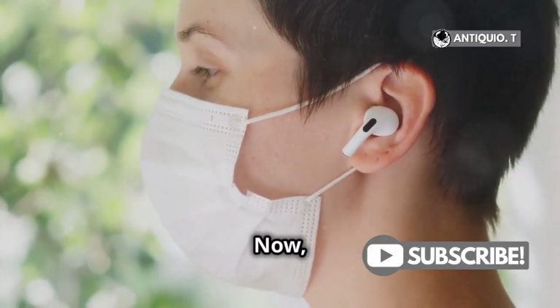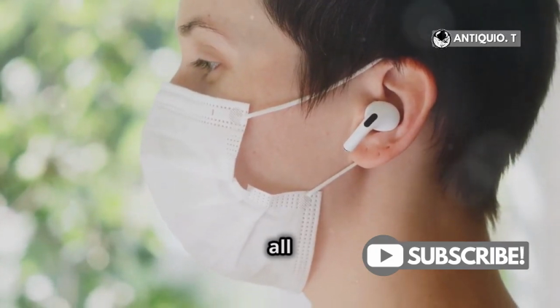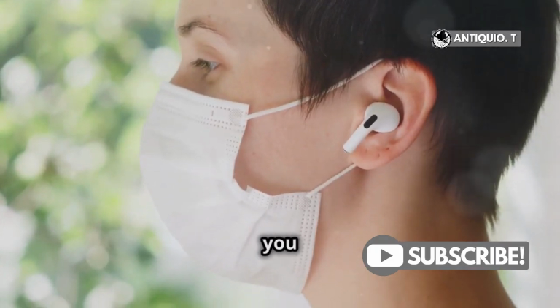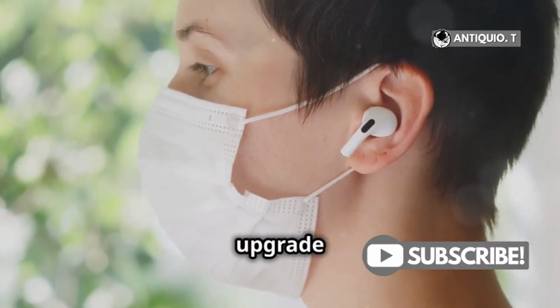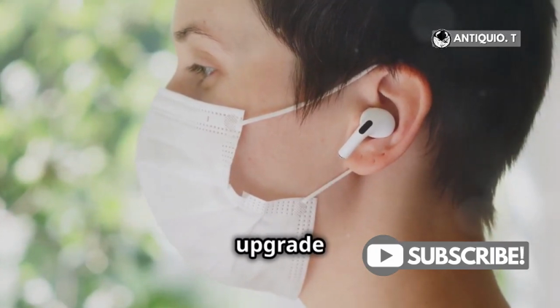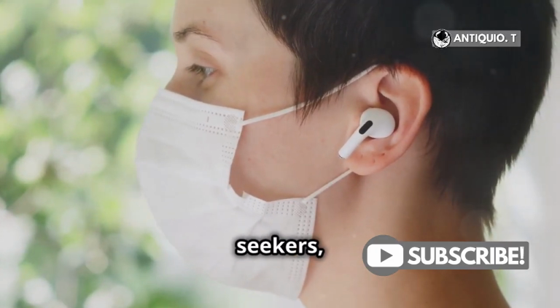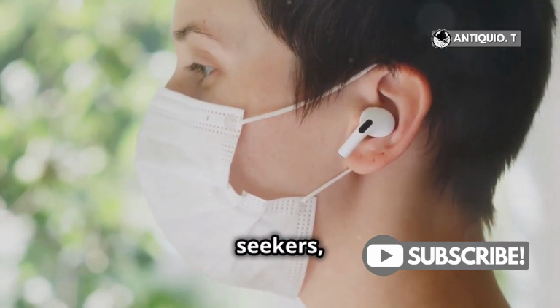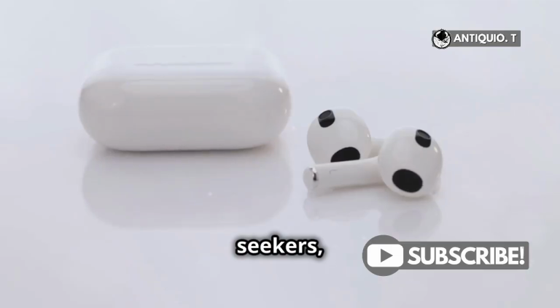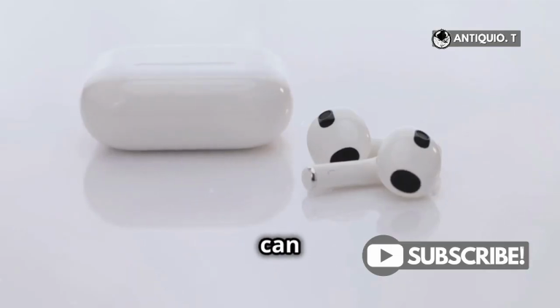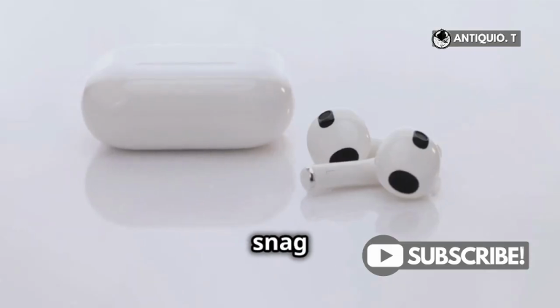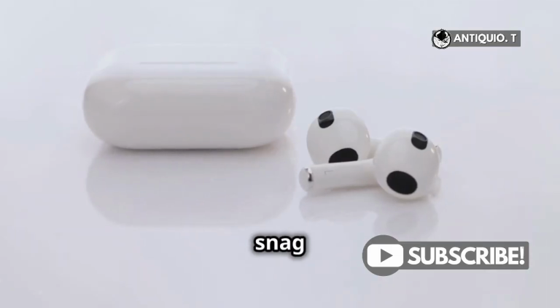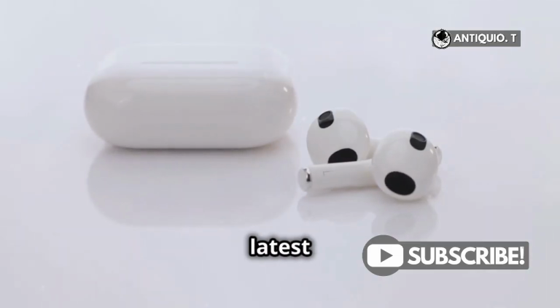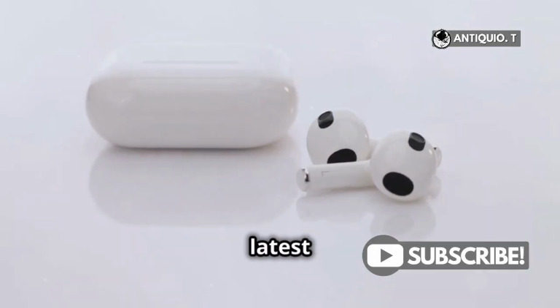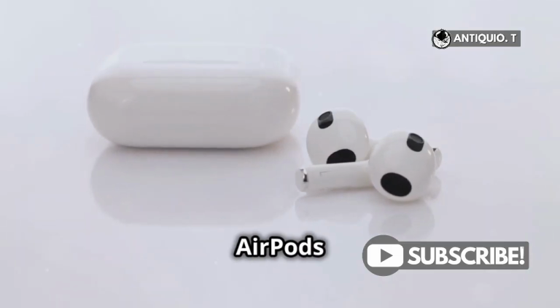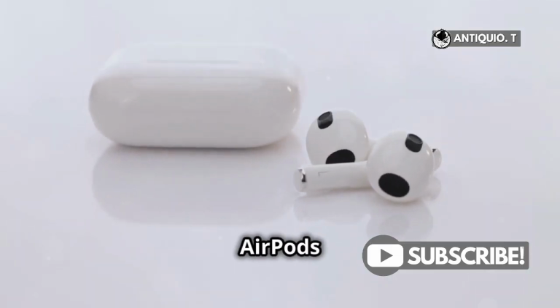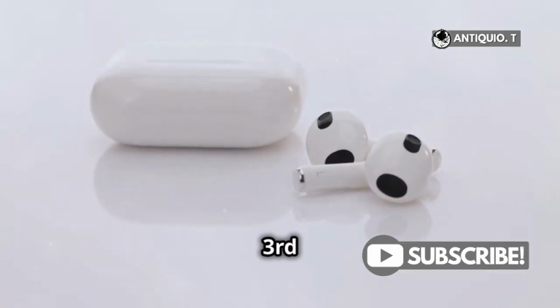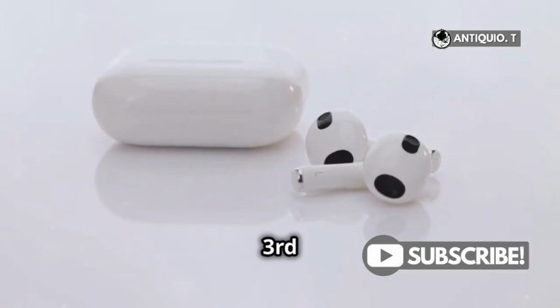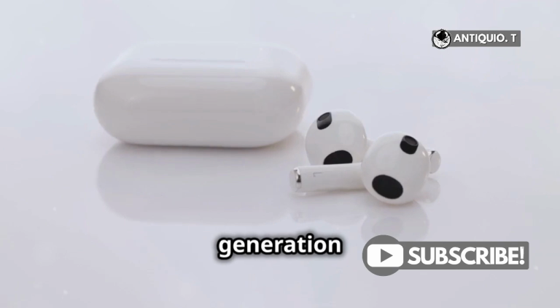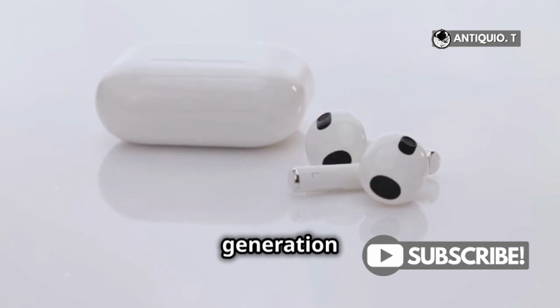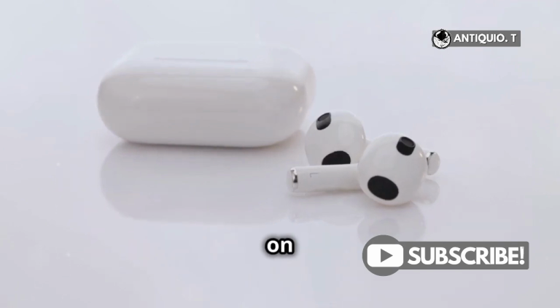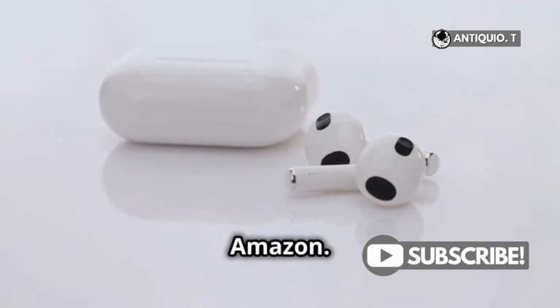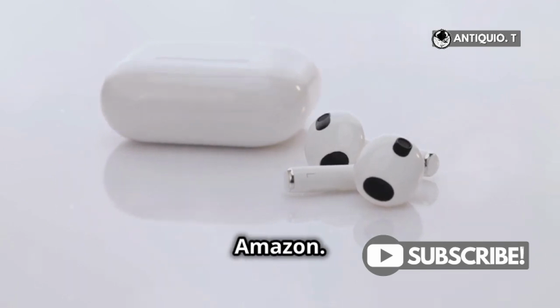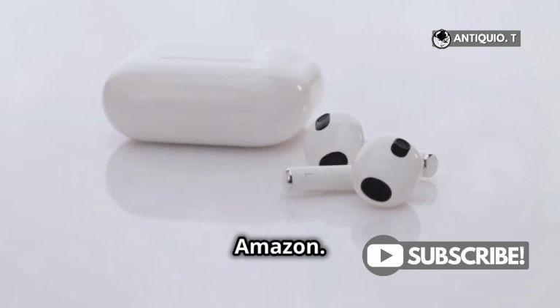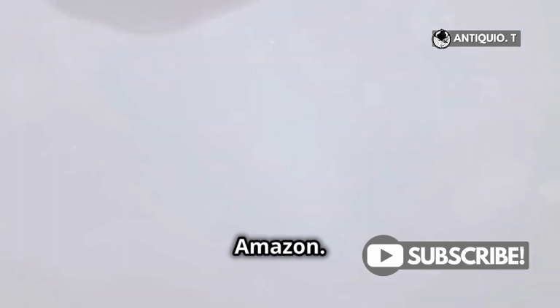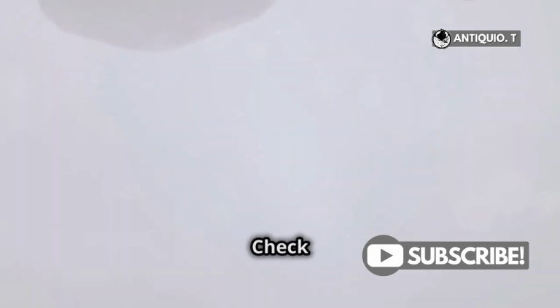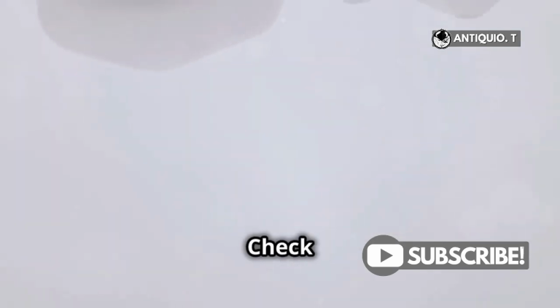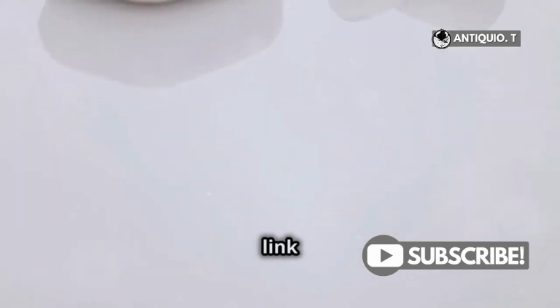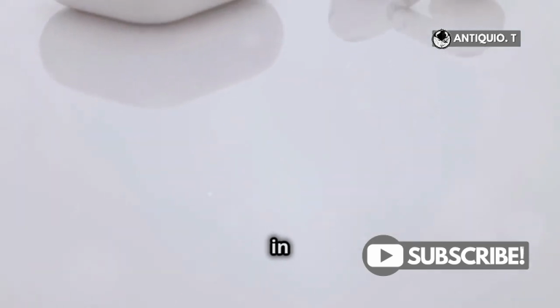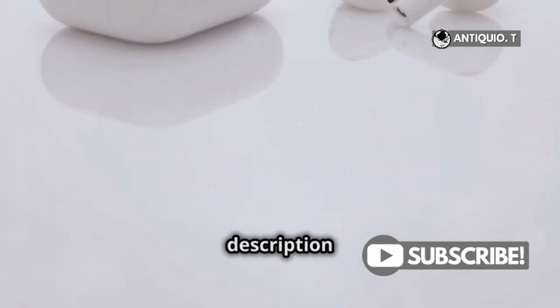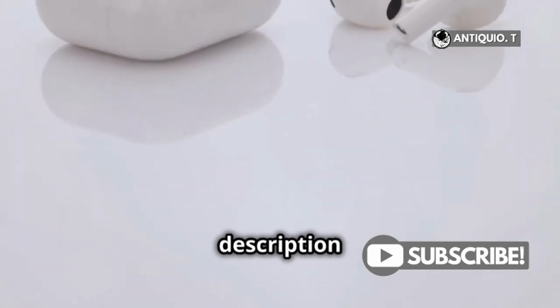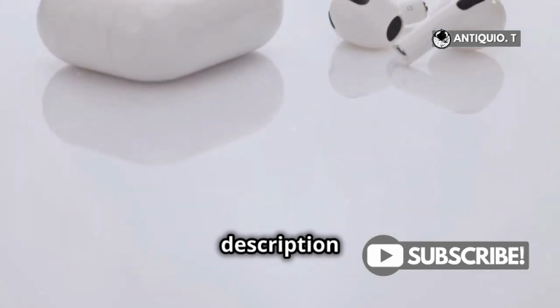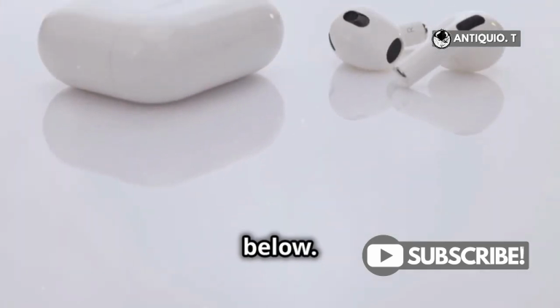For all you upgrade seekers, you can snag the latest AirPods 3rd generation on Amazon. Check the link in the description below.